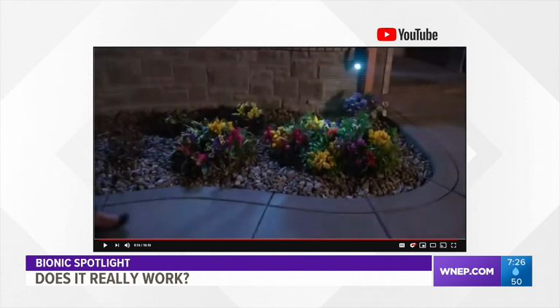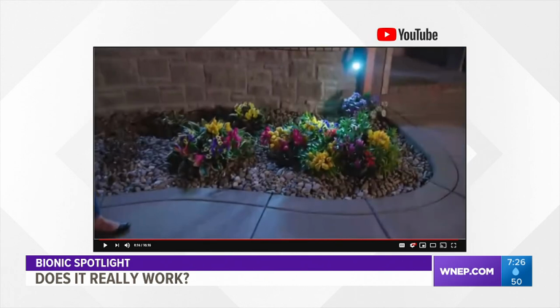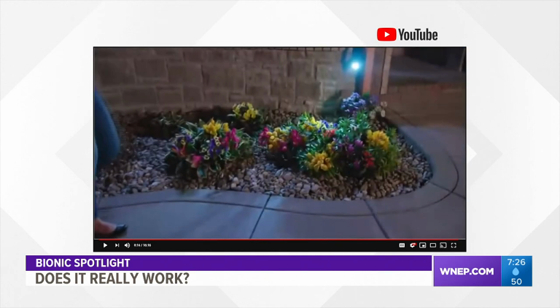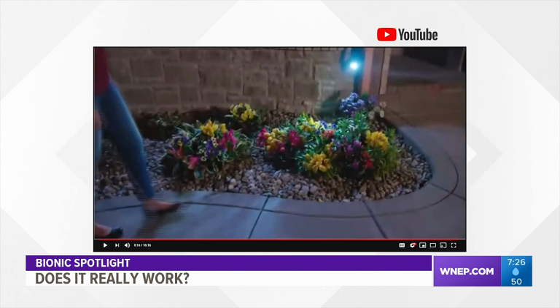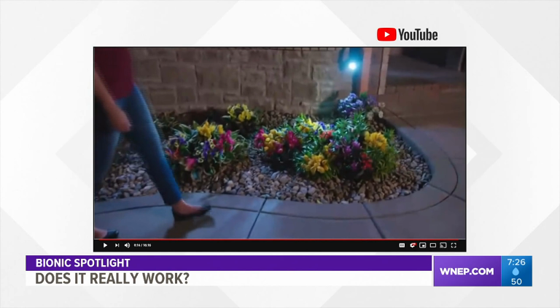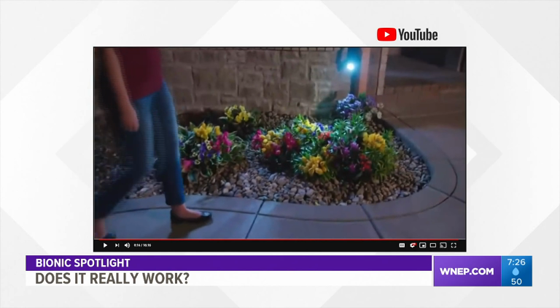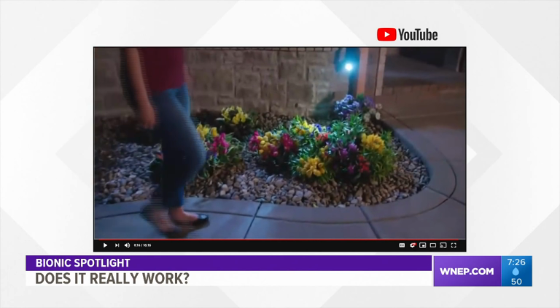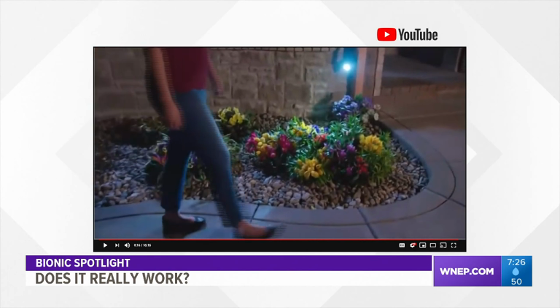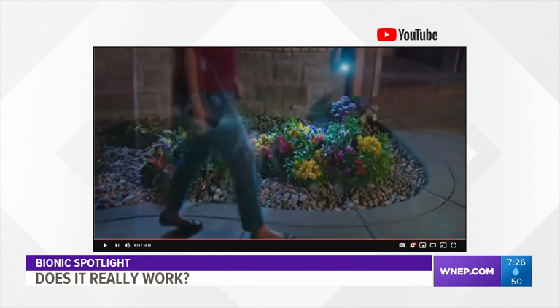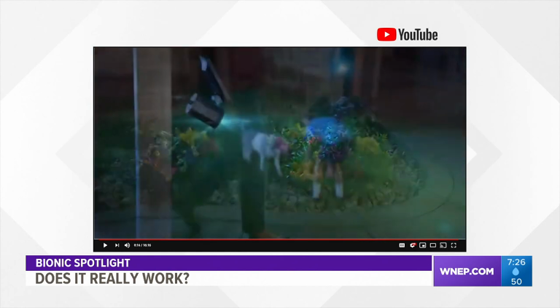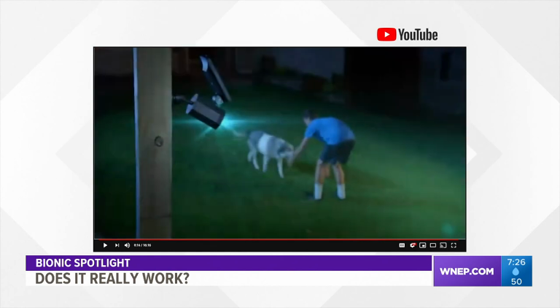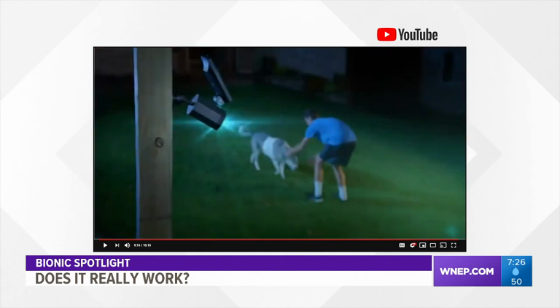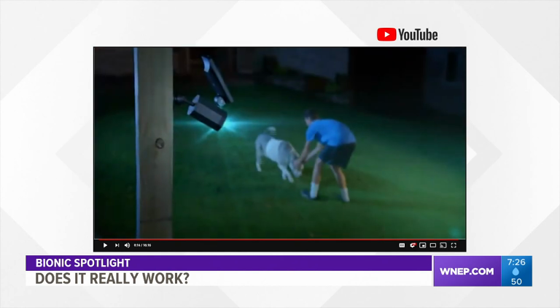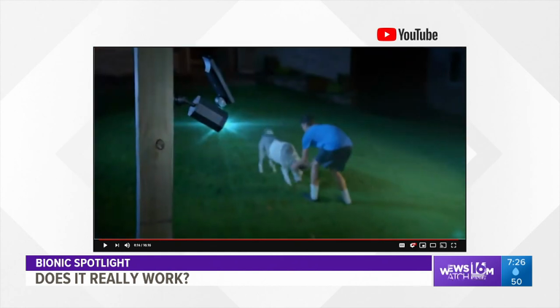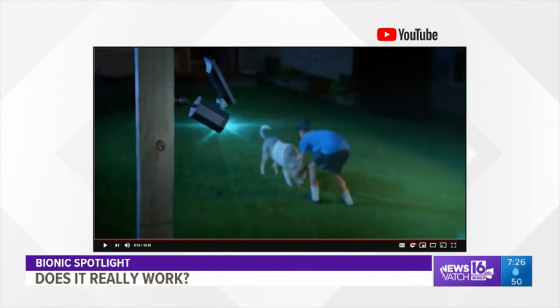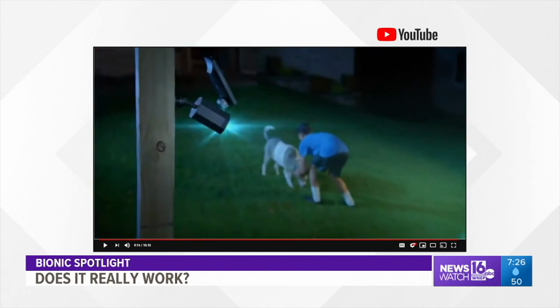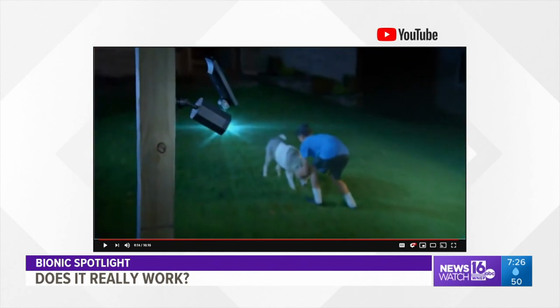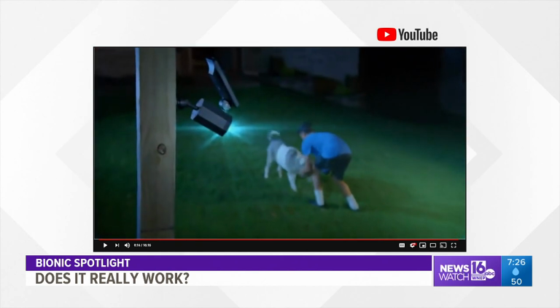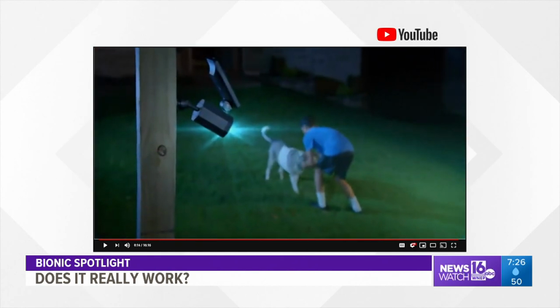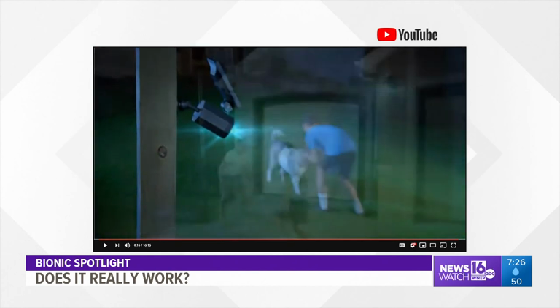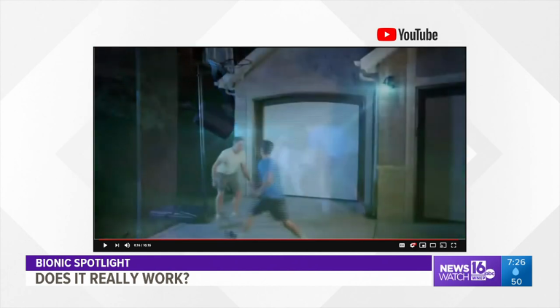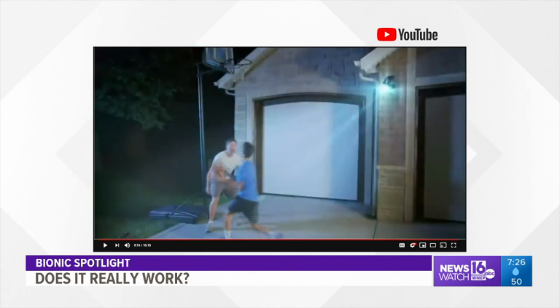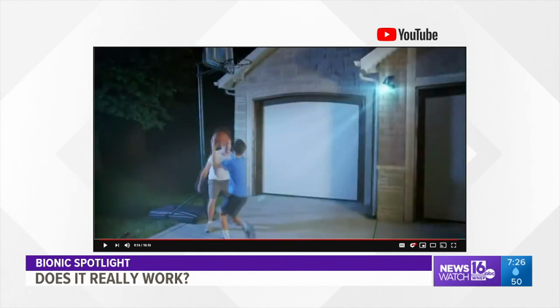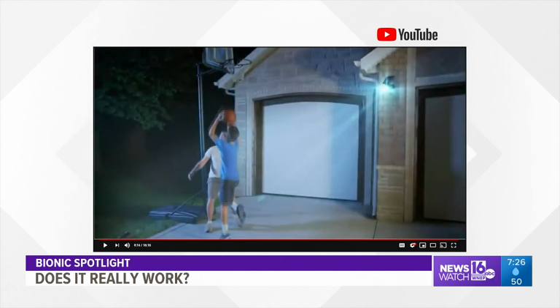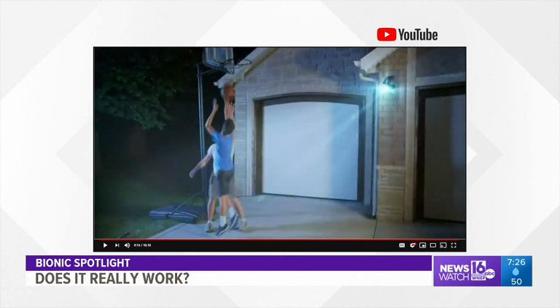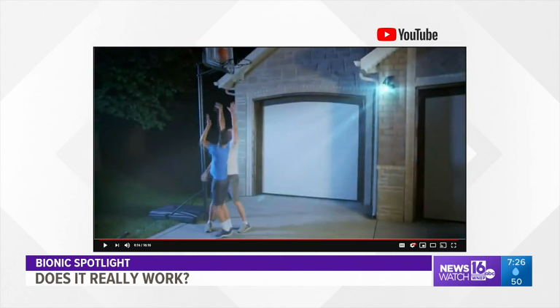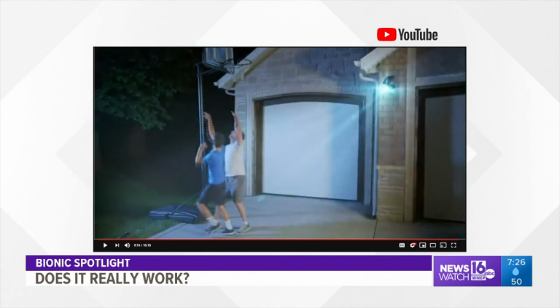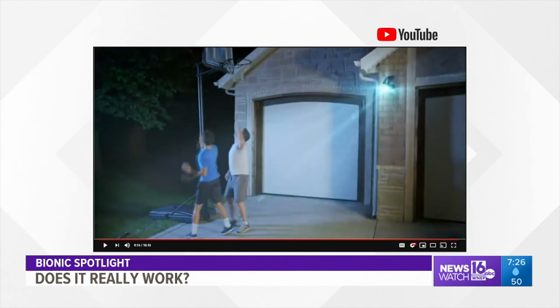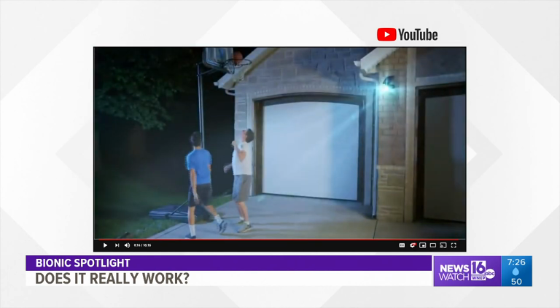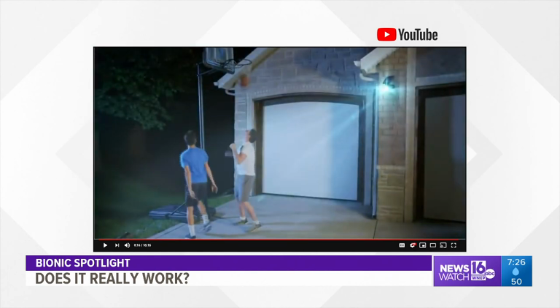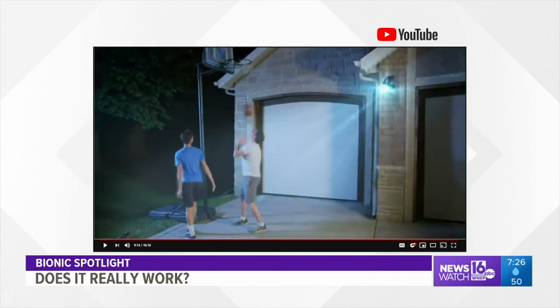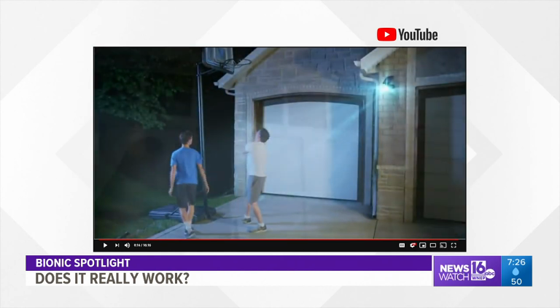Also, when the light is off, it shows a blinking red light, making it appear as though it's a camera.